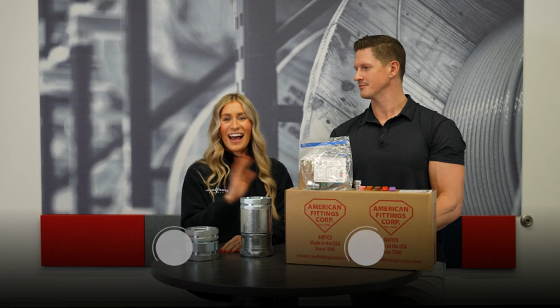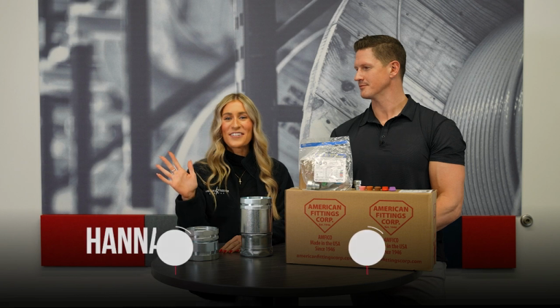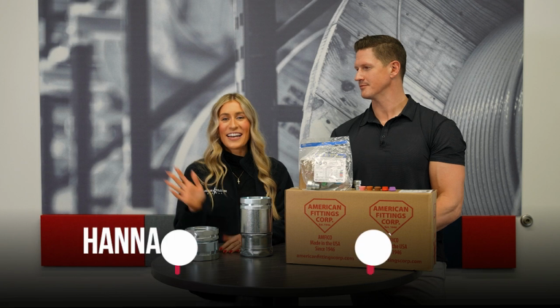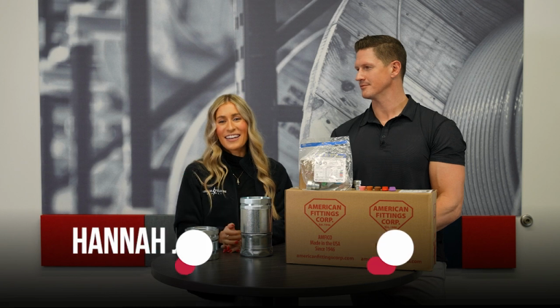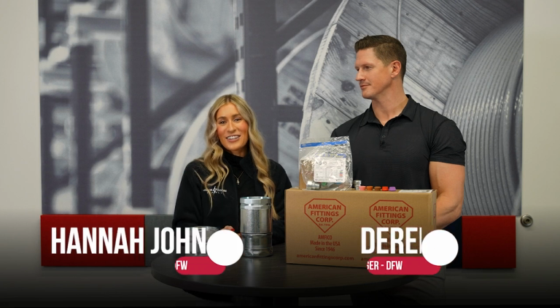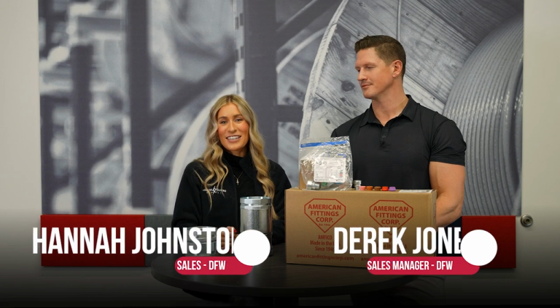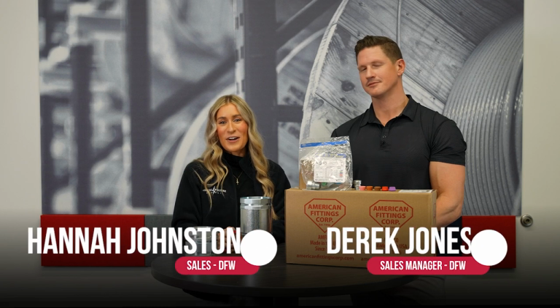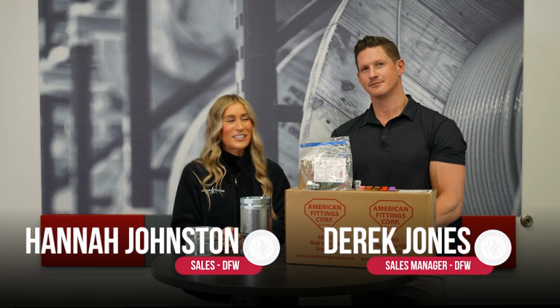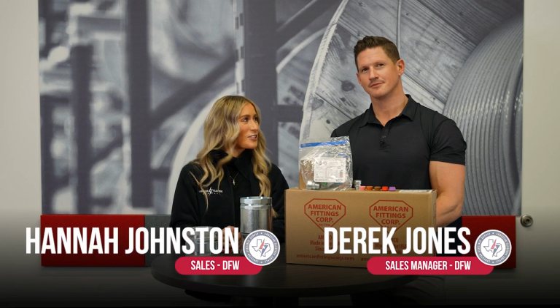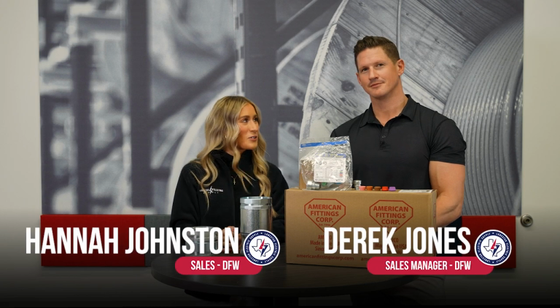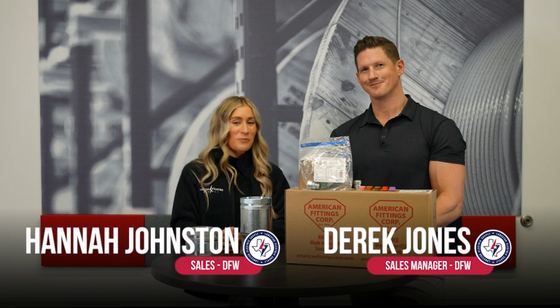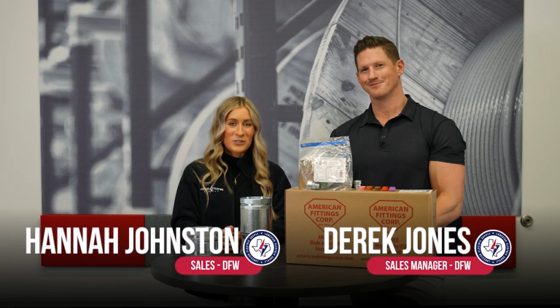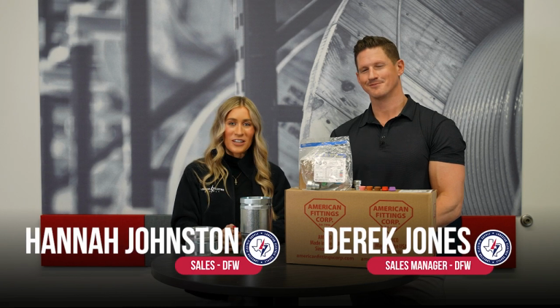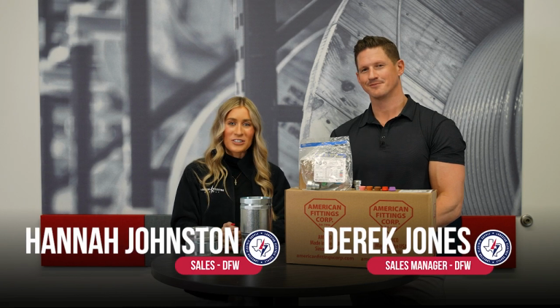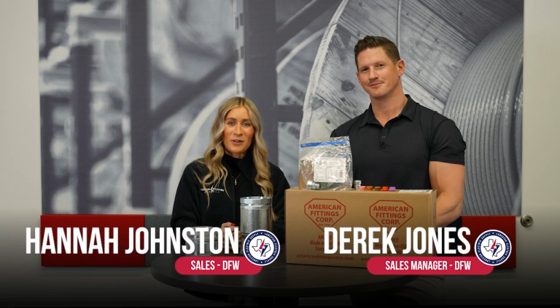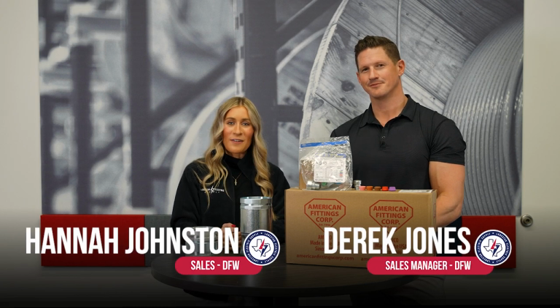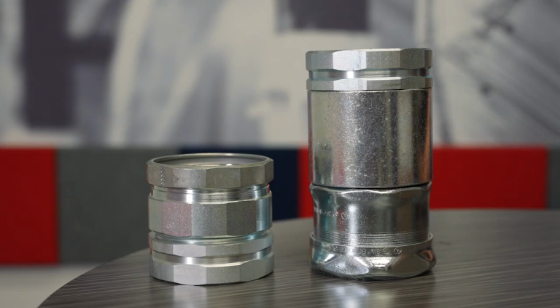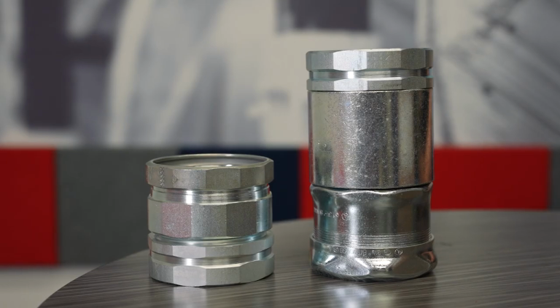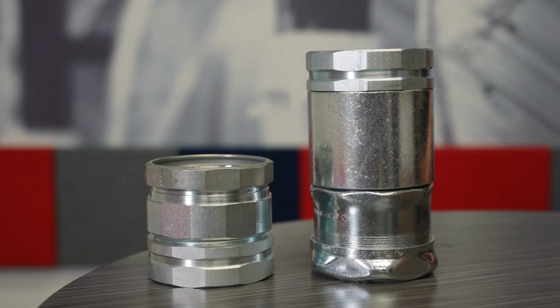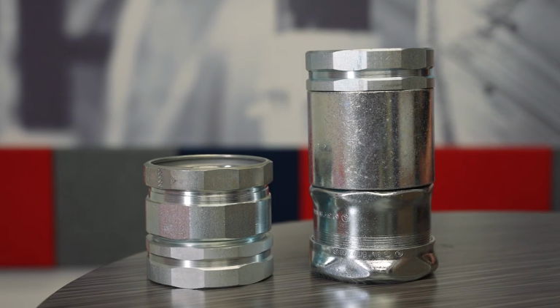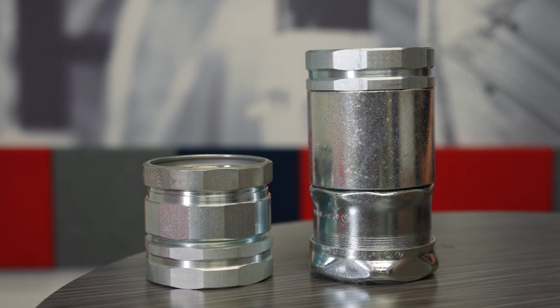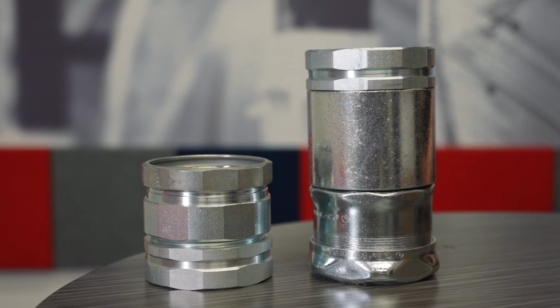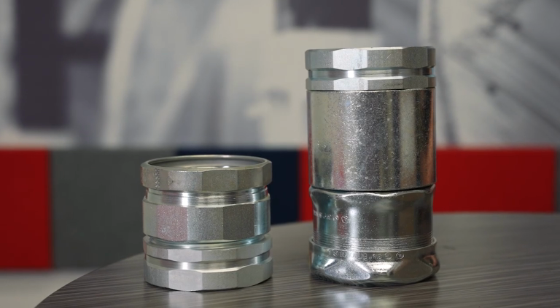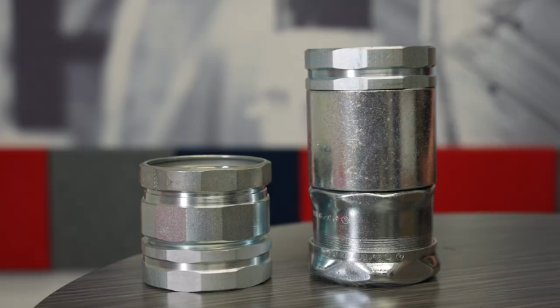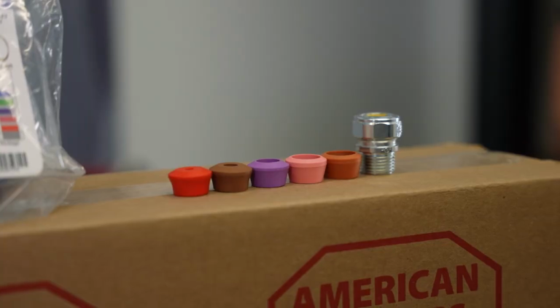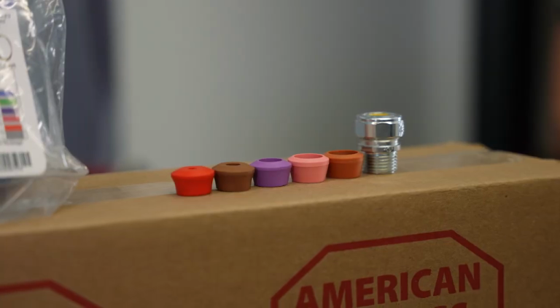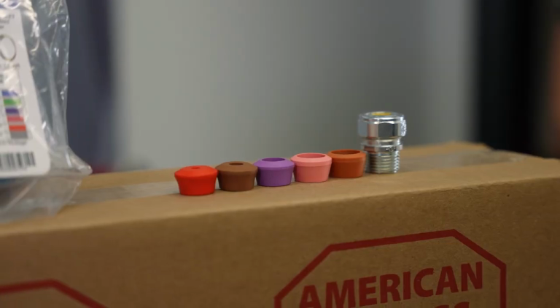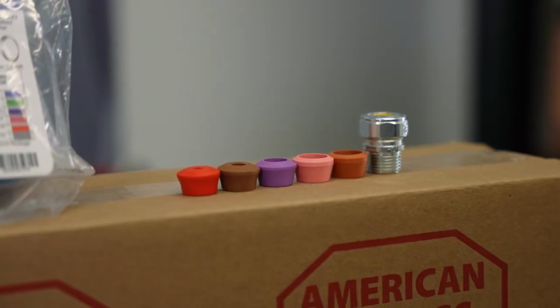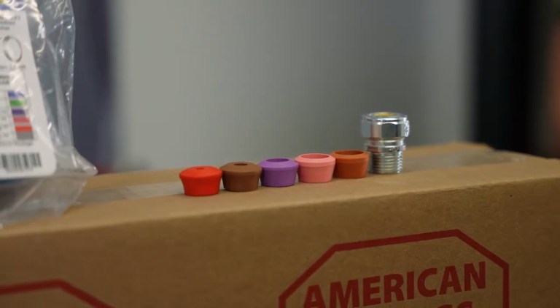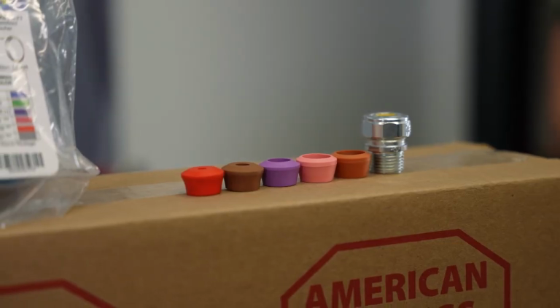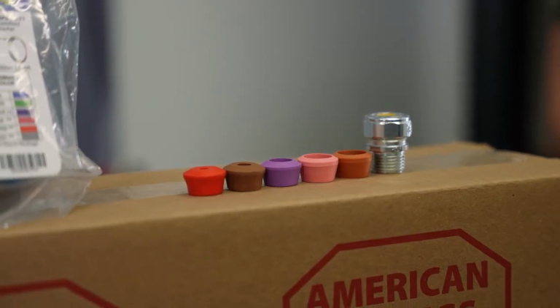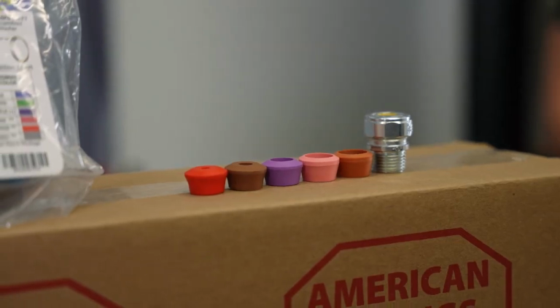Hi everyone, Hannah Johnston here with Derek Jones from Lone Star Electric Supply, and we're going to talk to you today about some of the American Fittings products that you may not know about.